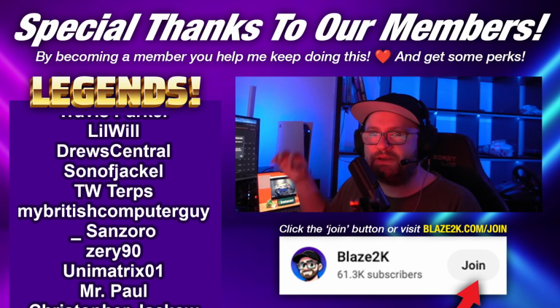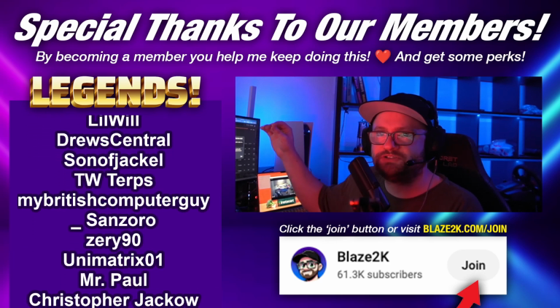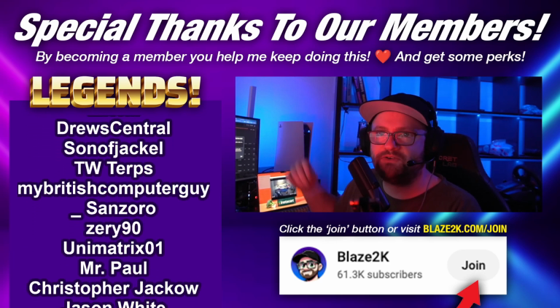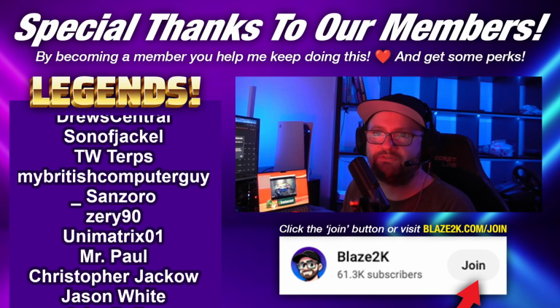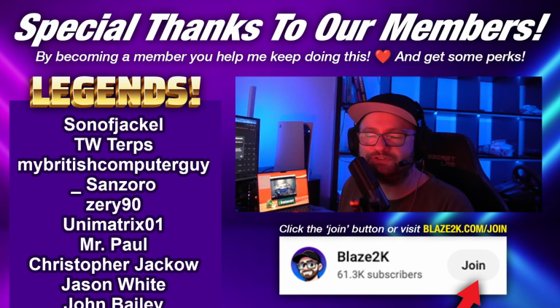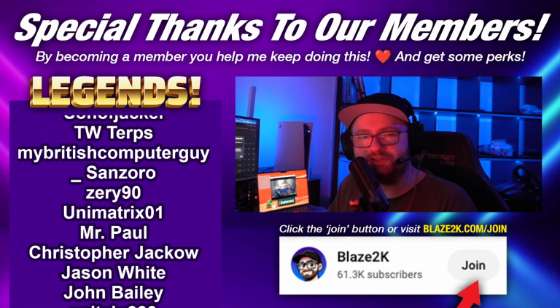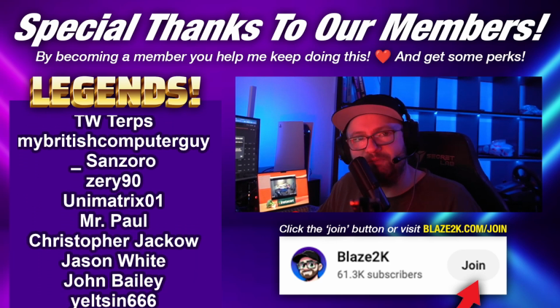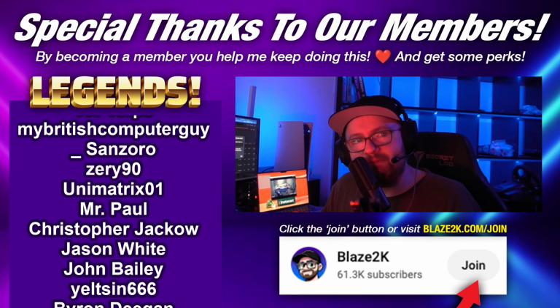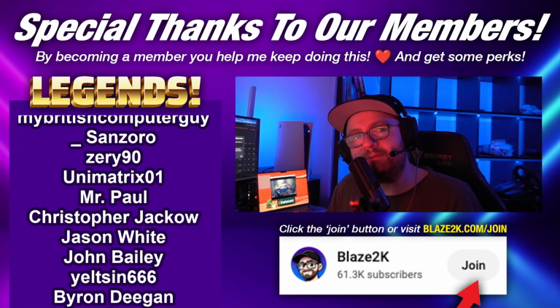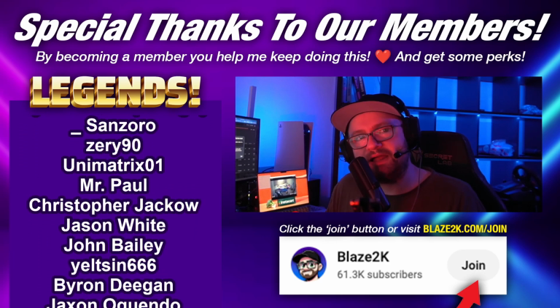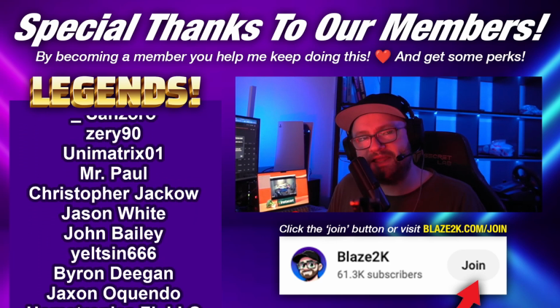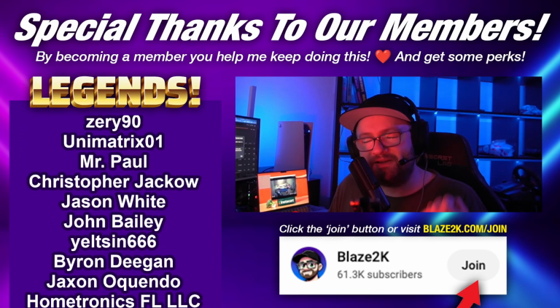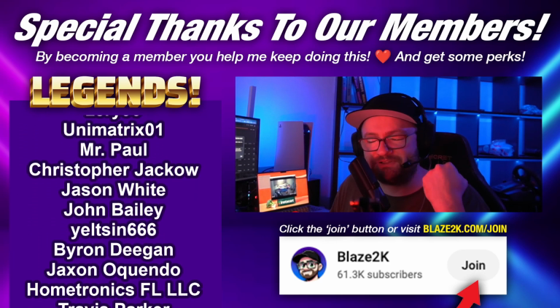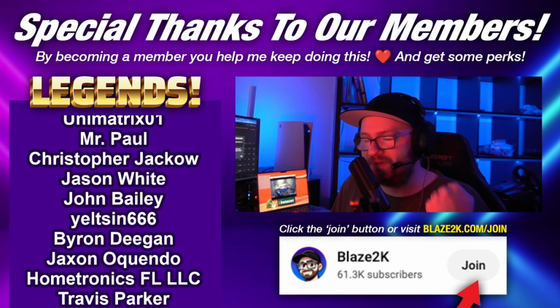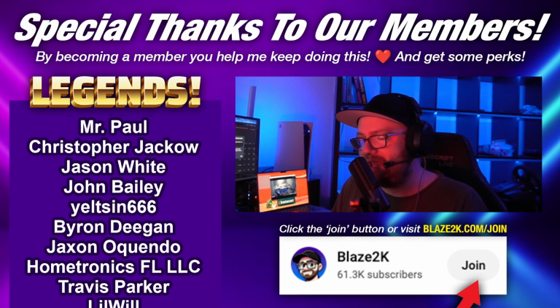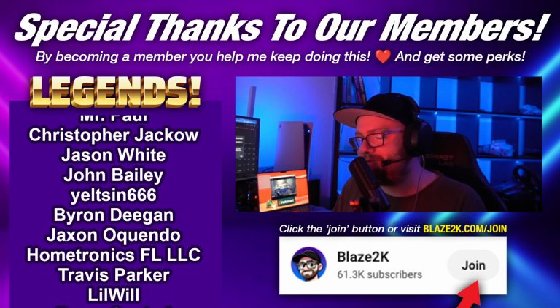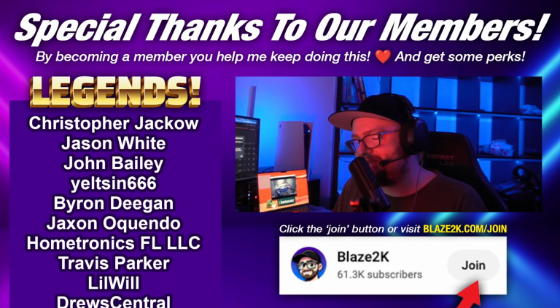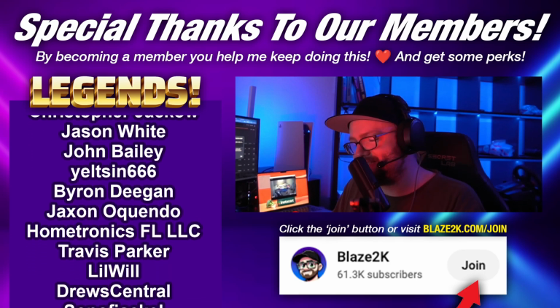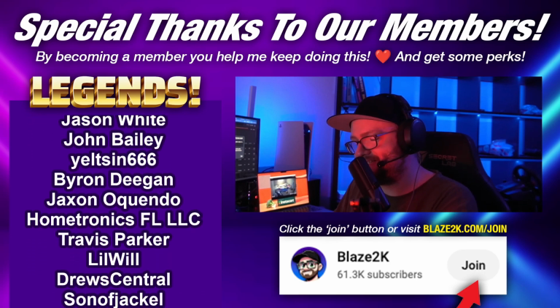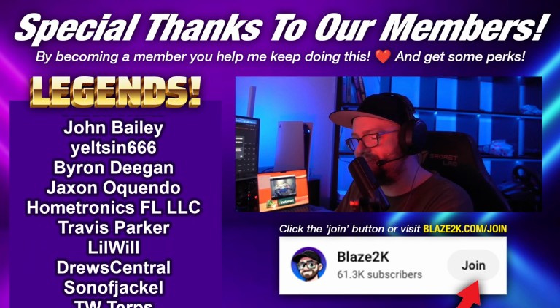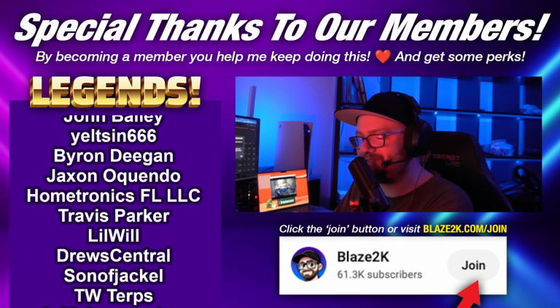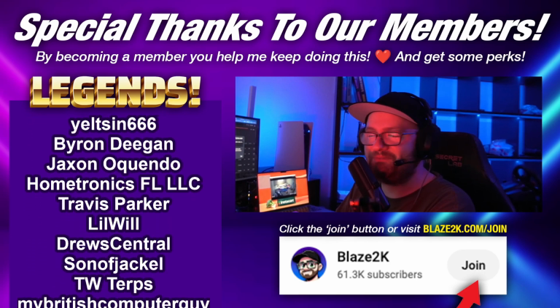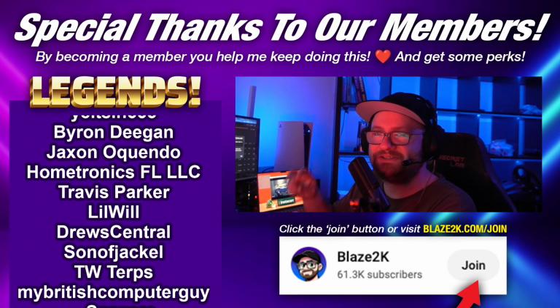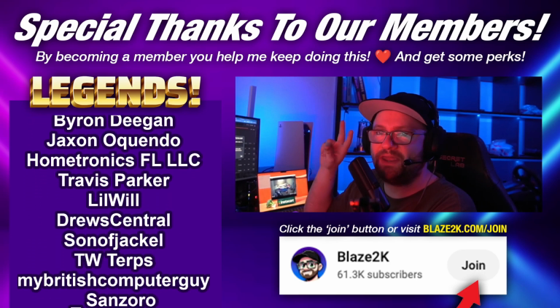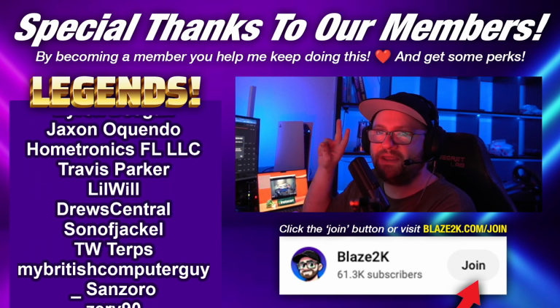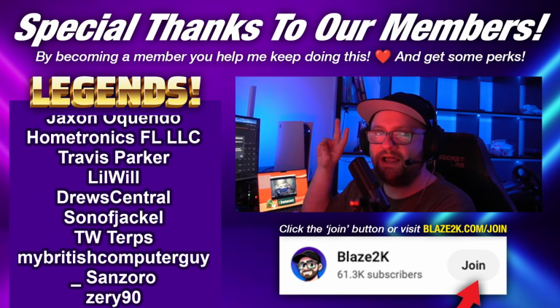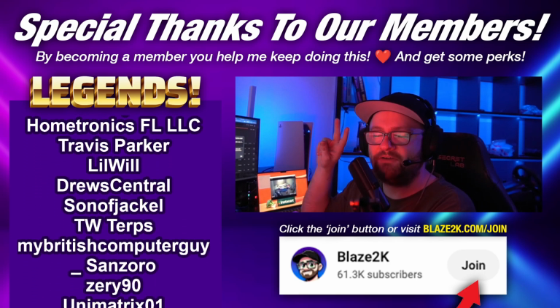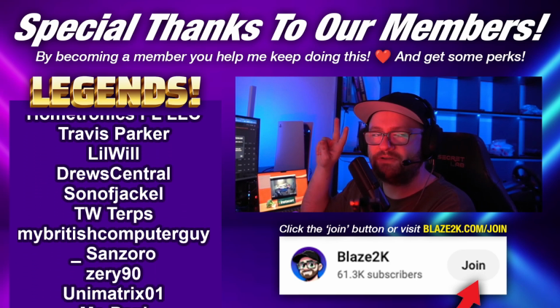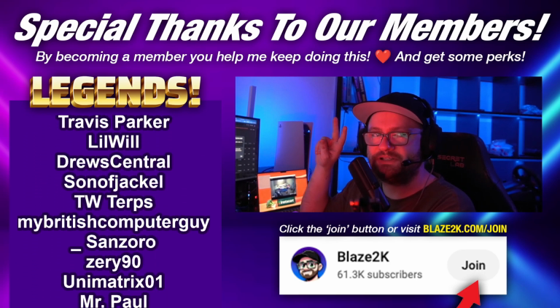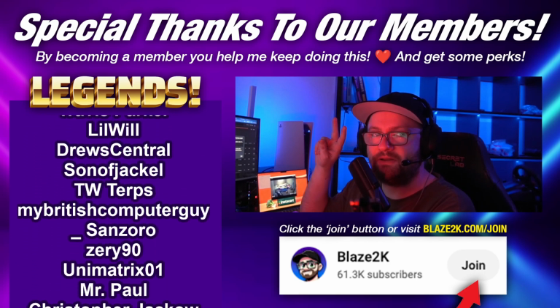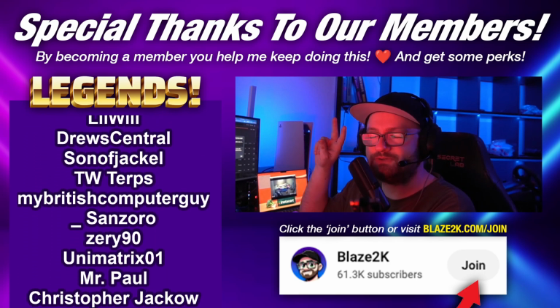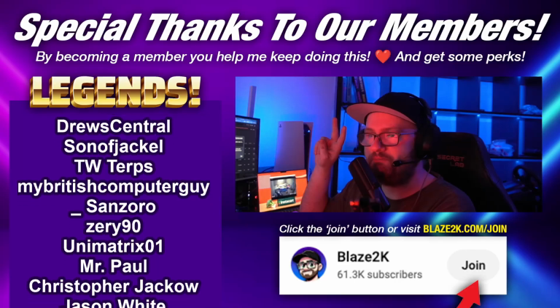Special shout out to my friend Drew who became a member last night — love you, Drew. Anyways guys, see you in the next one. I'm Blaise 2K. I love you. See you in the next one. Bye.